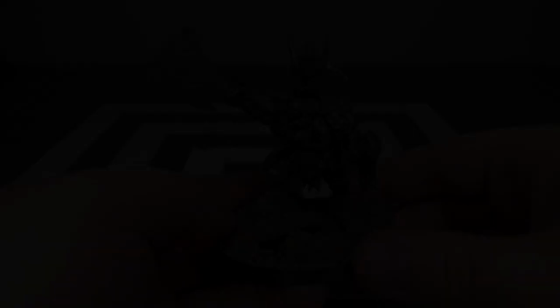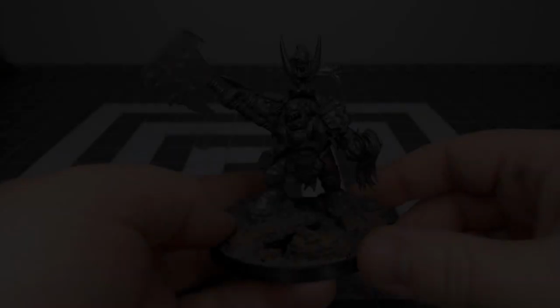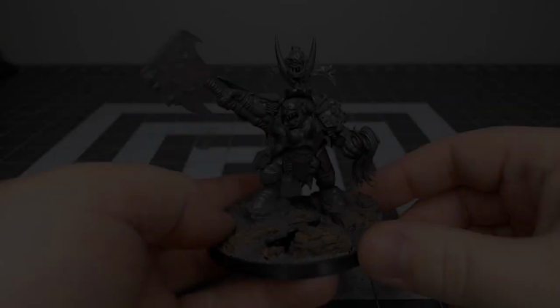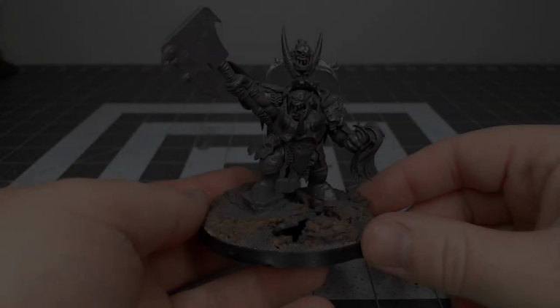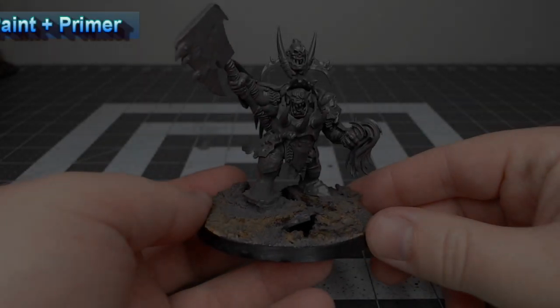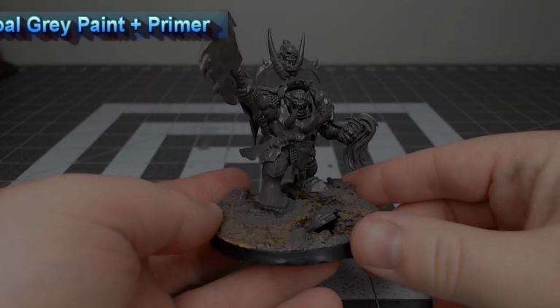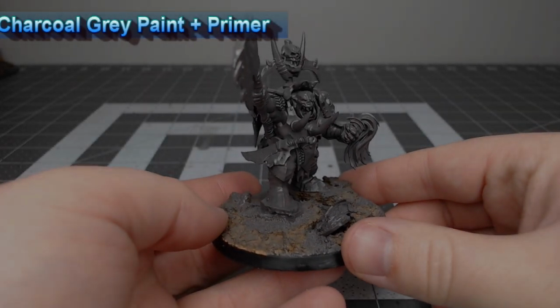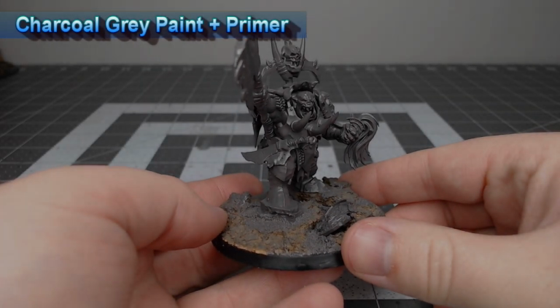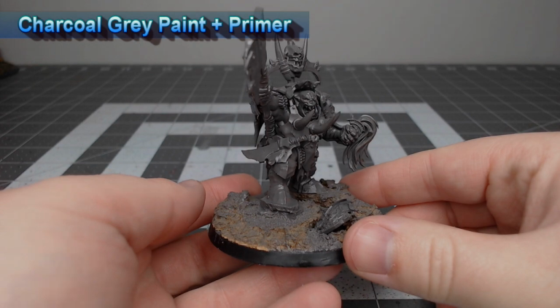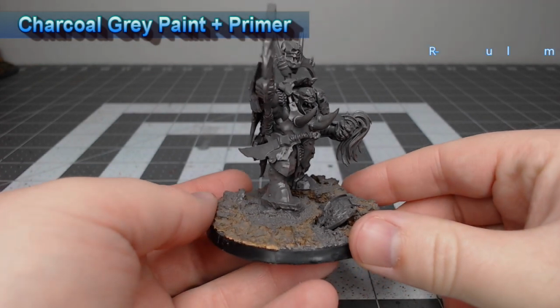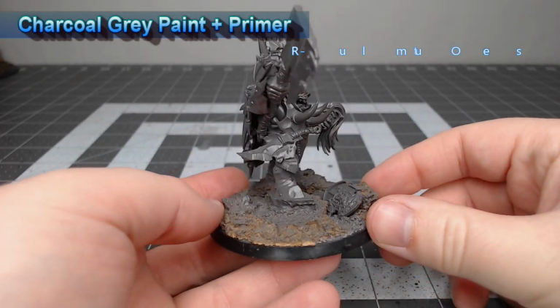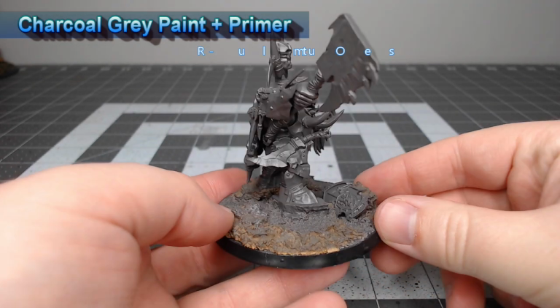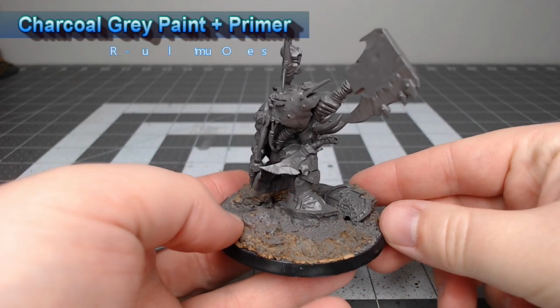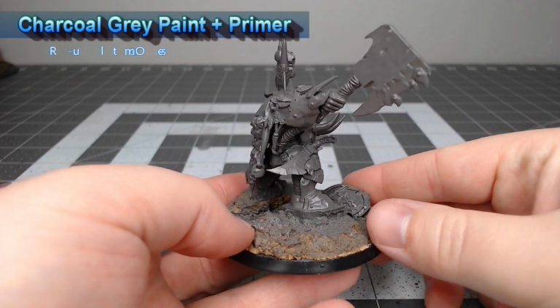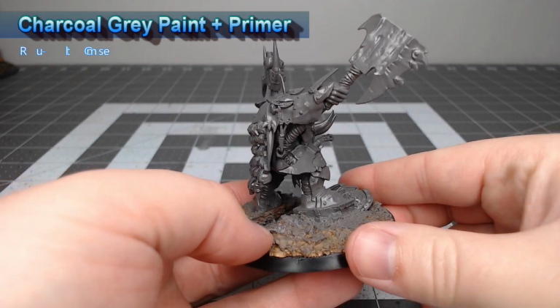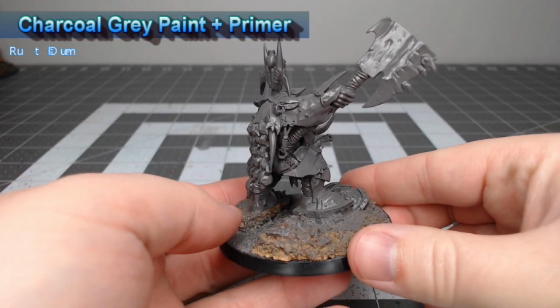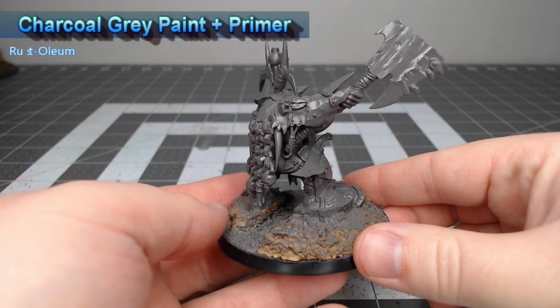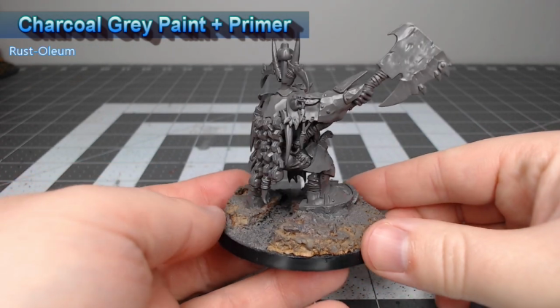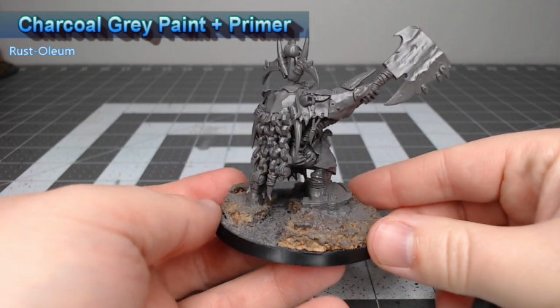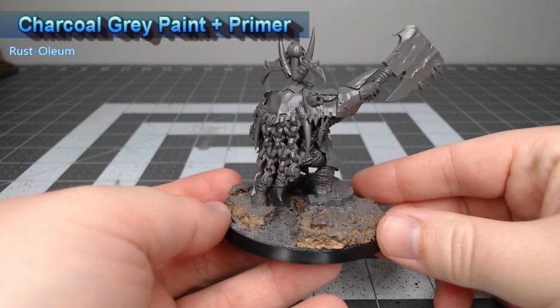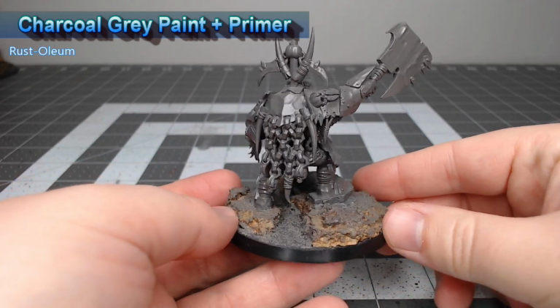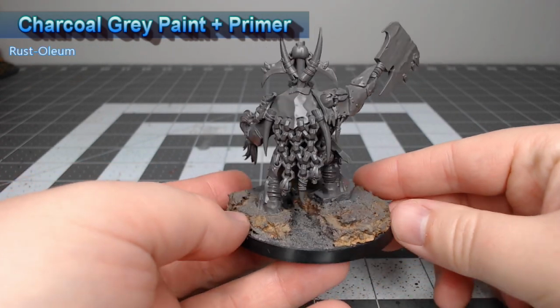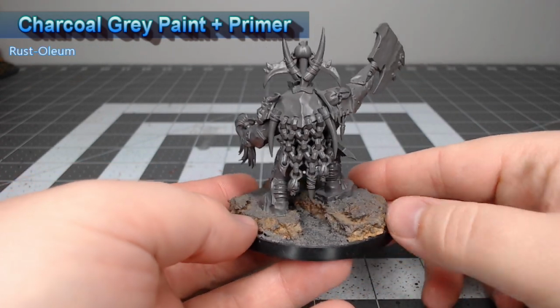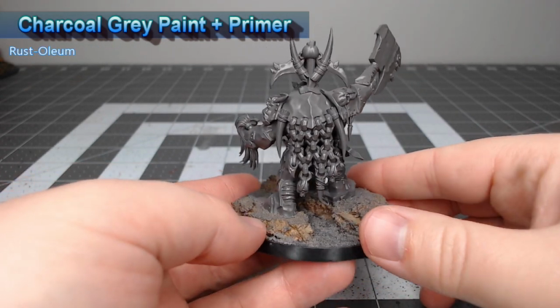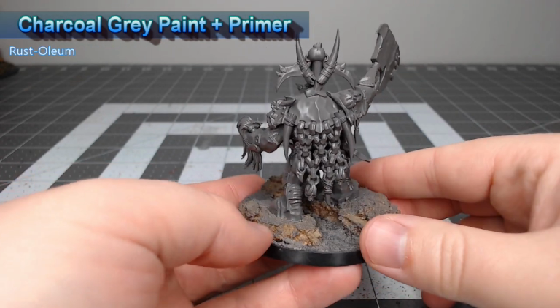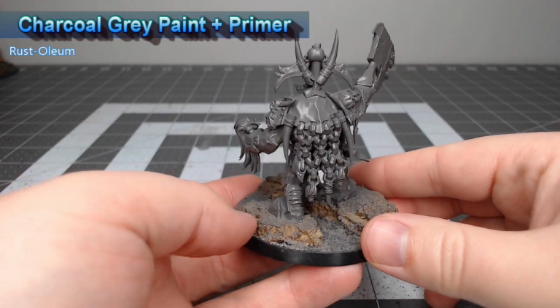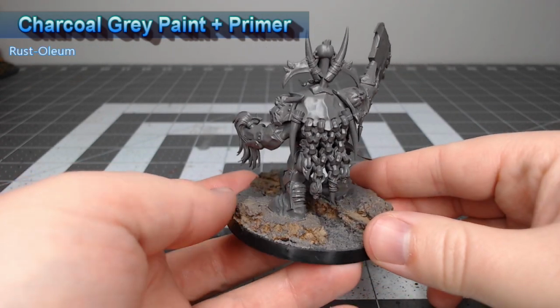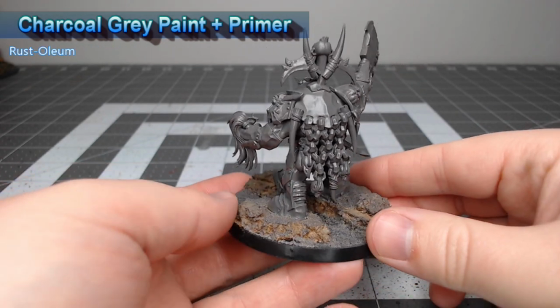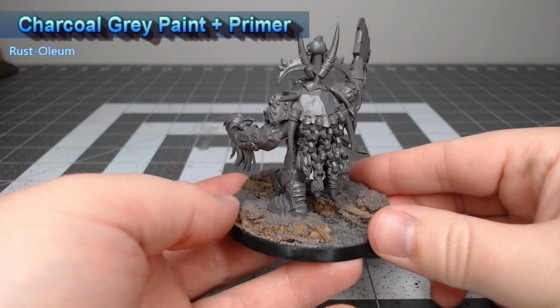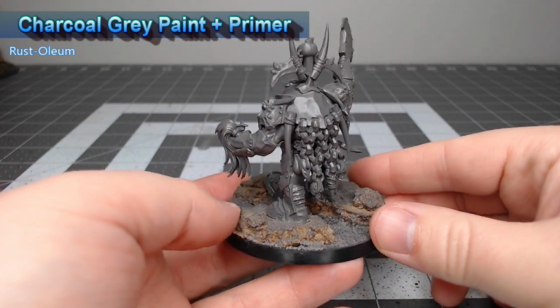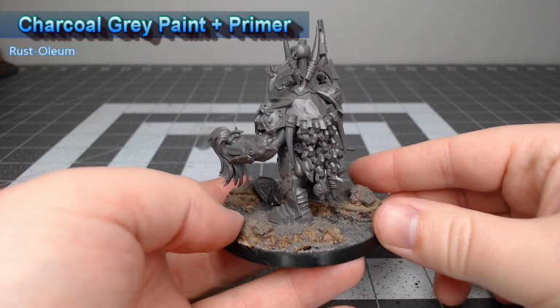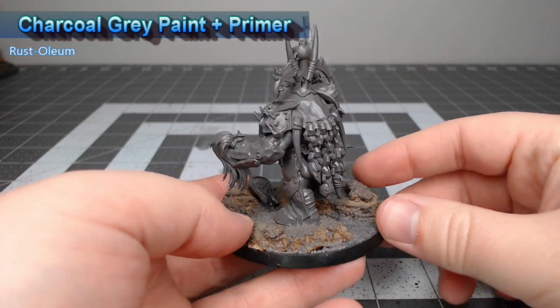To get this model ready for painting, I've primed it using charcoal gray paint plus primer from Rust-Oleum.